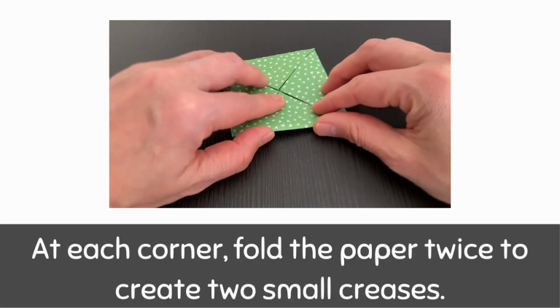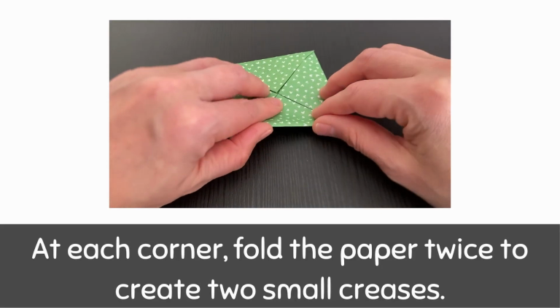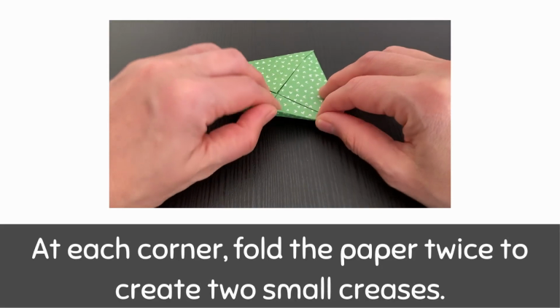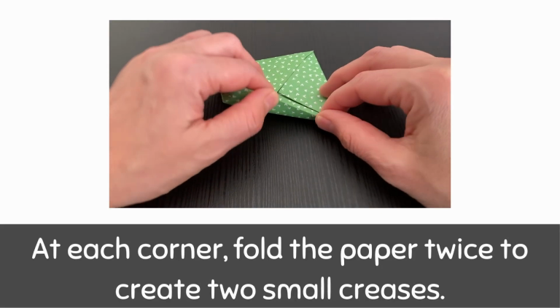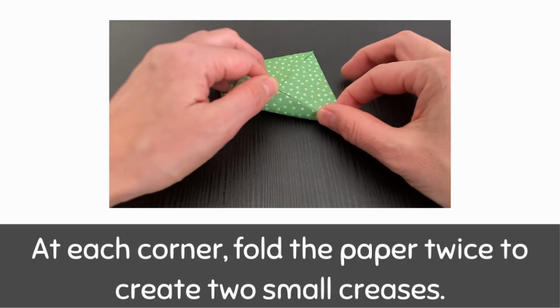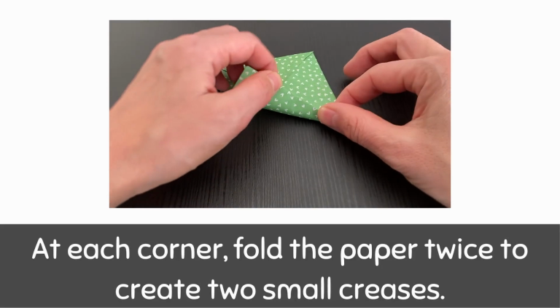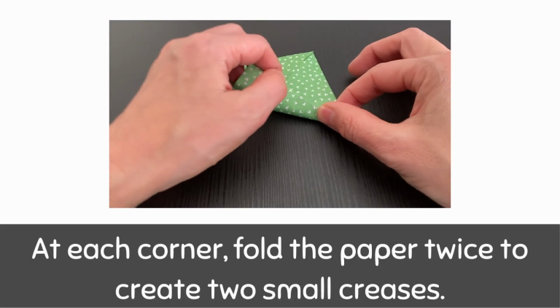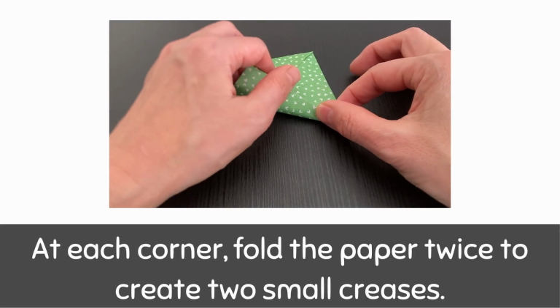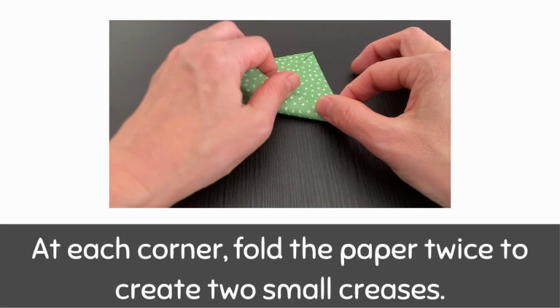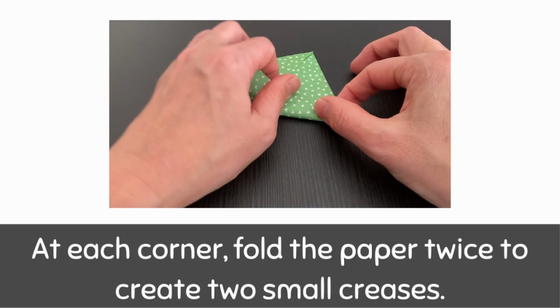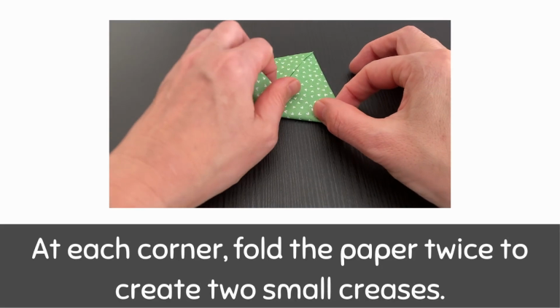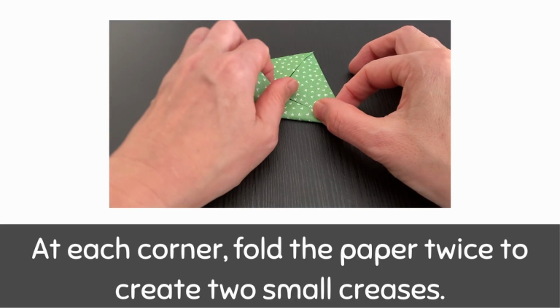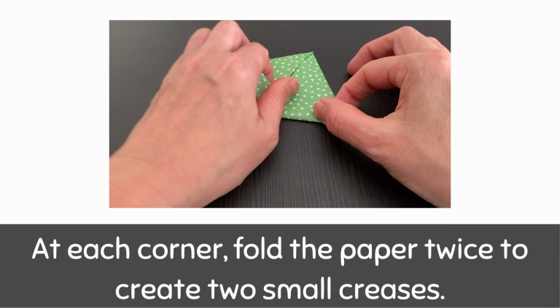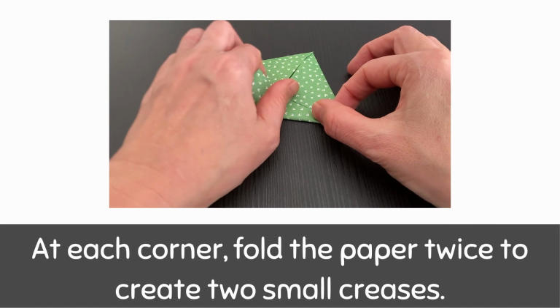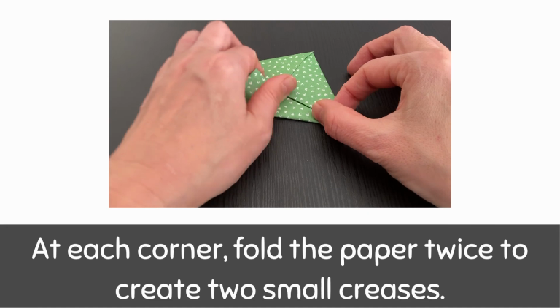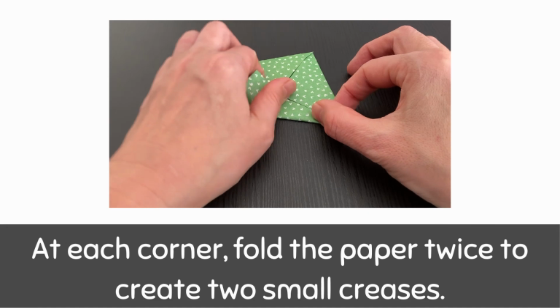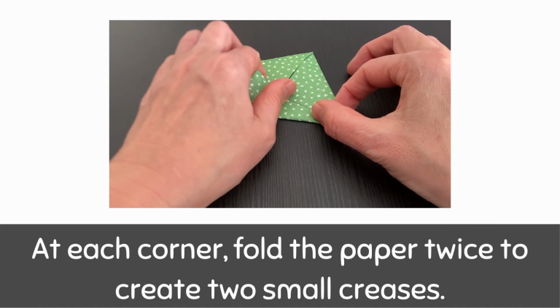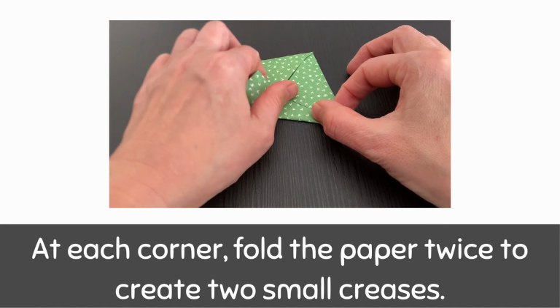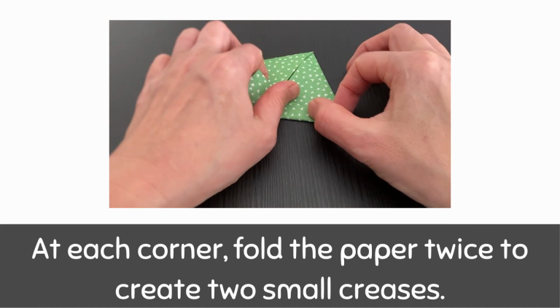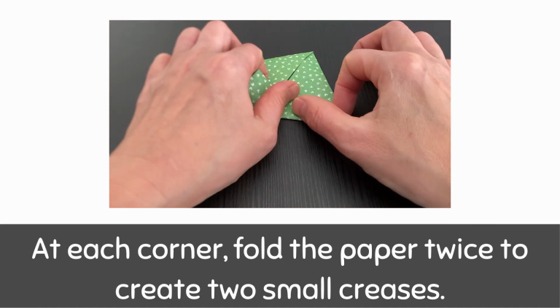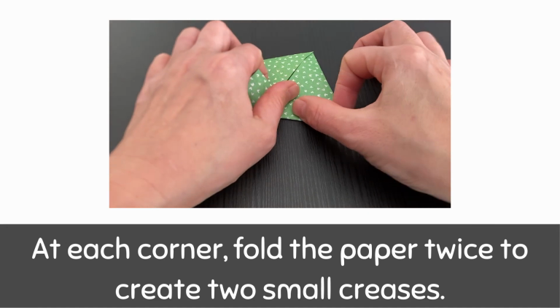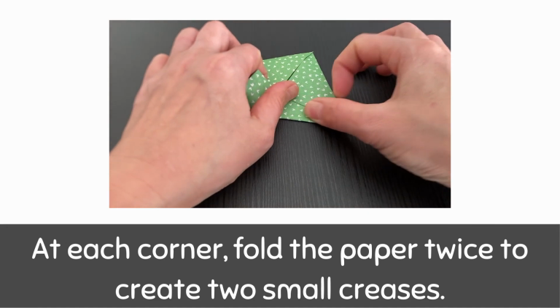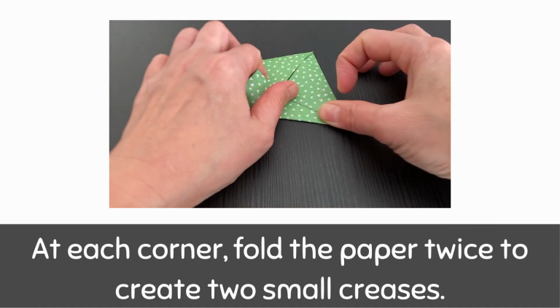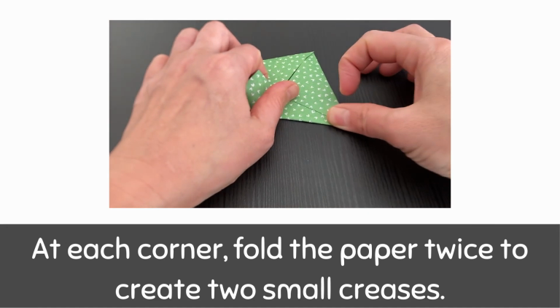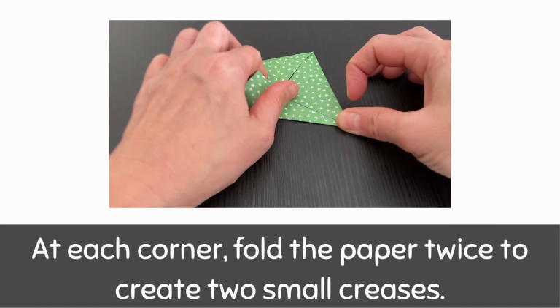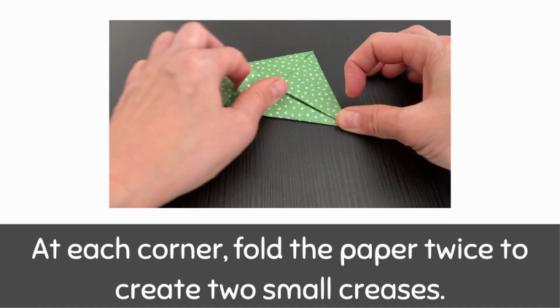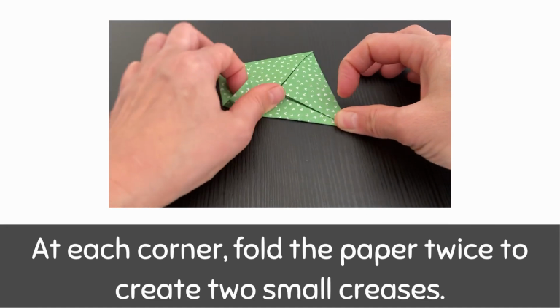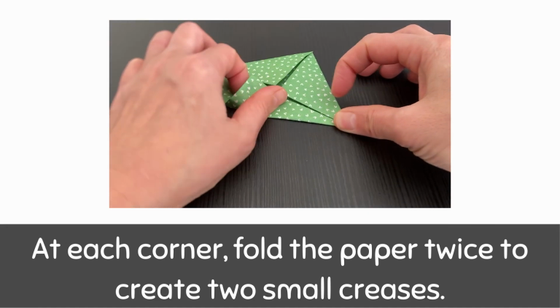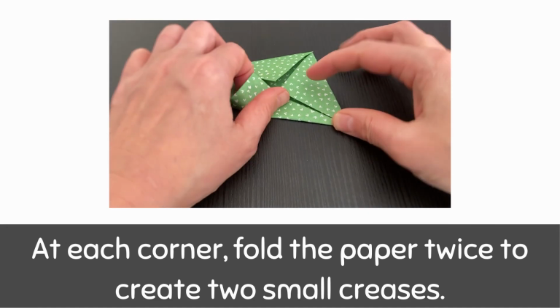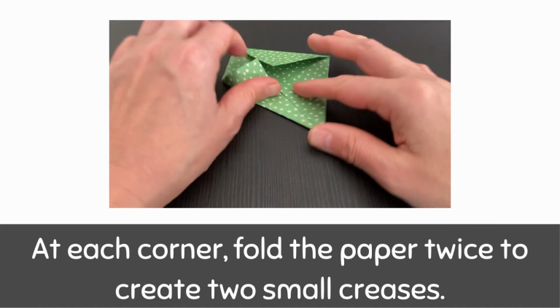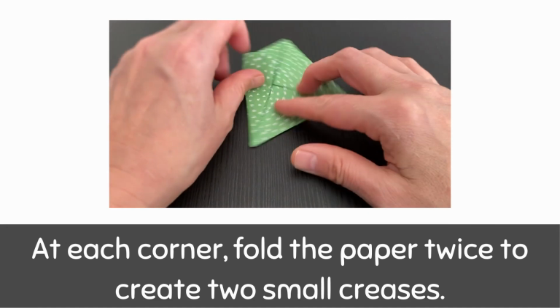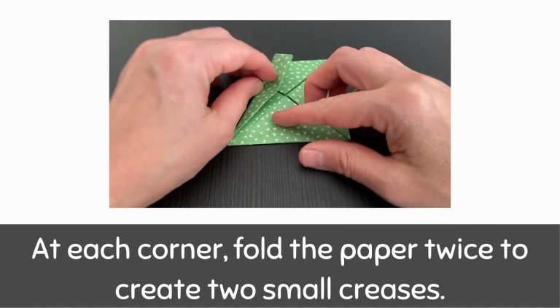At each corner, fold the paper twice to create two small creases.